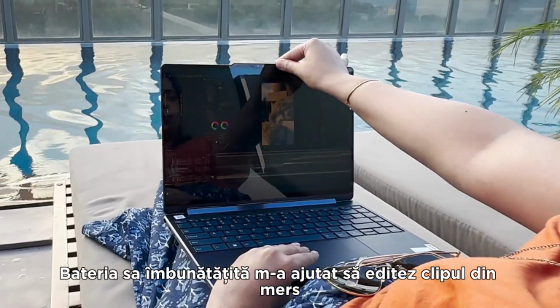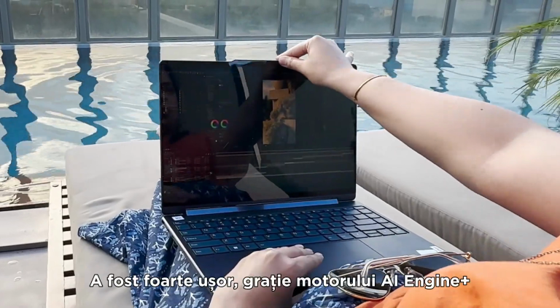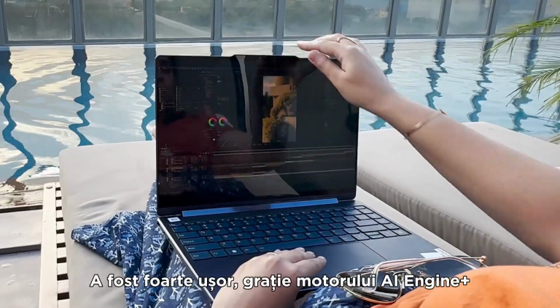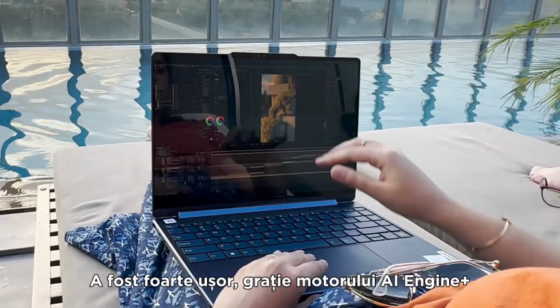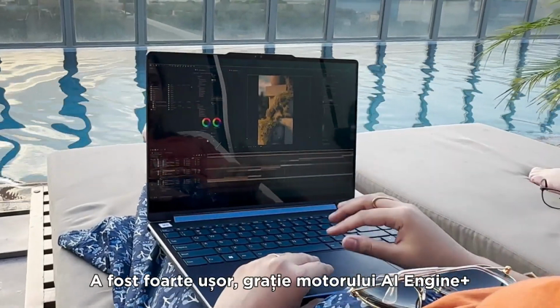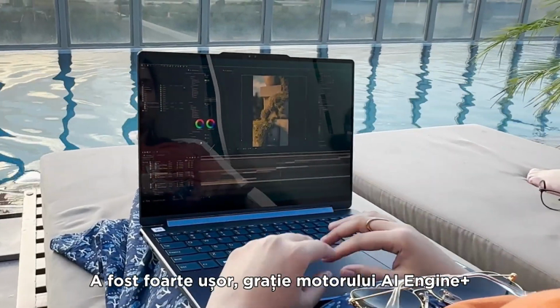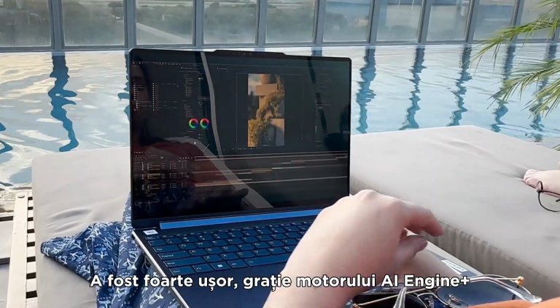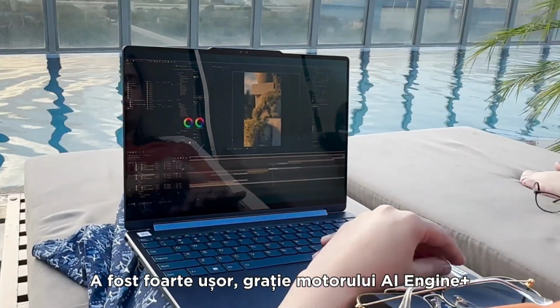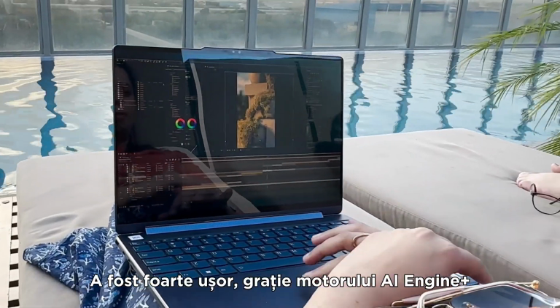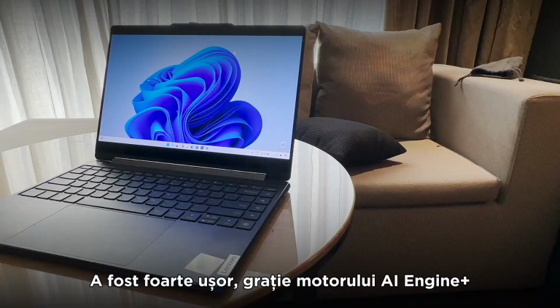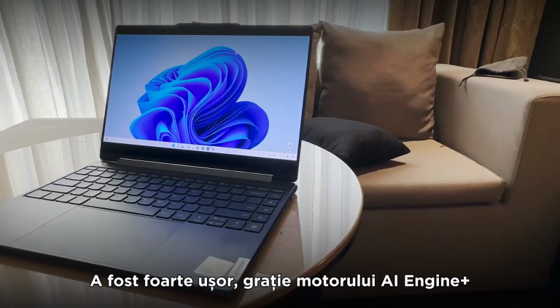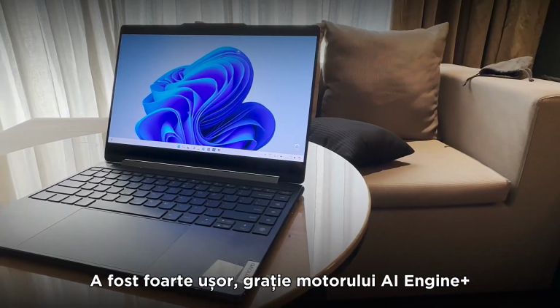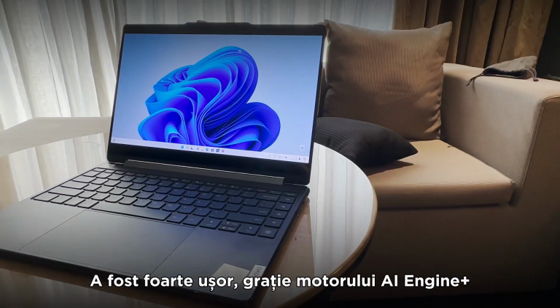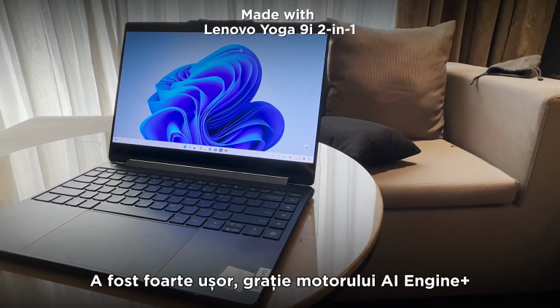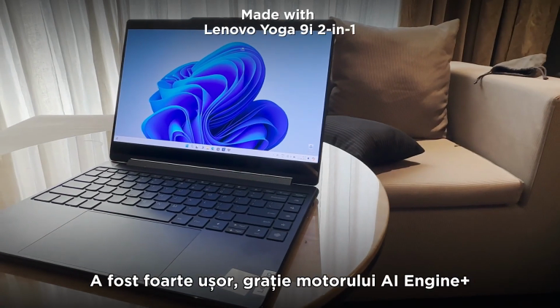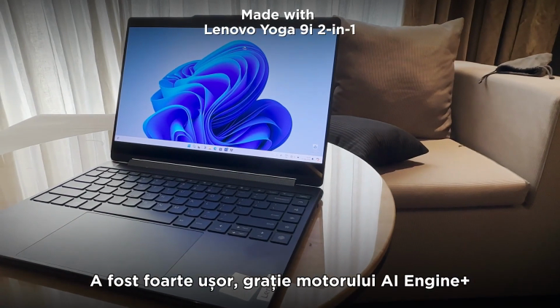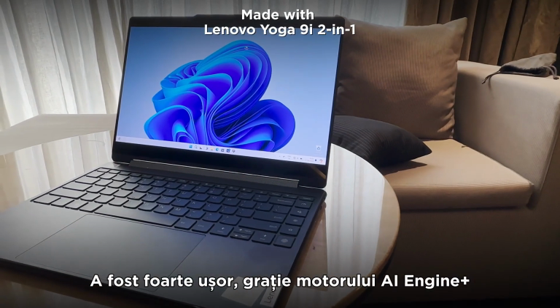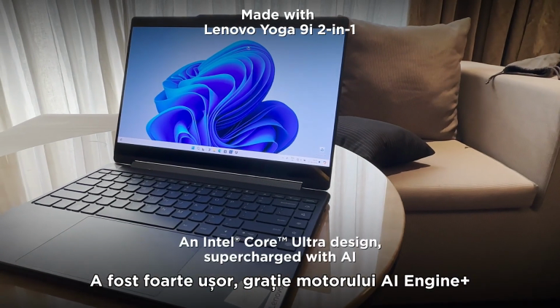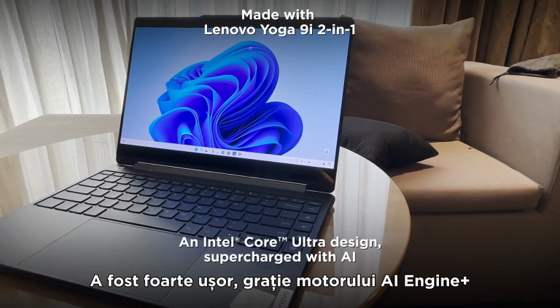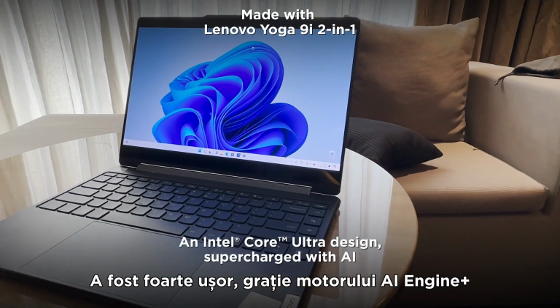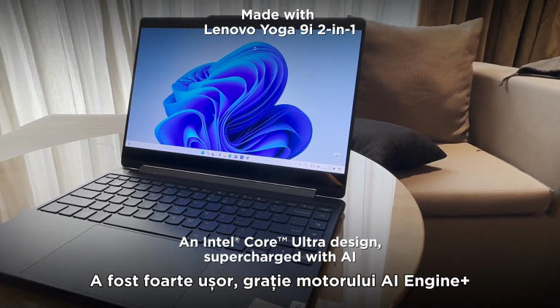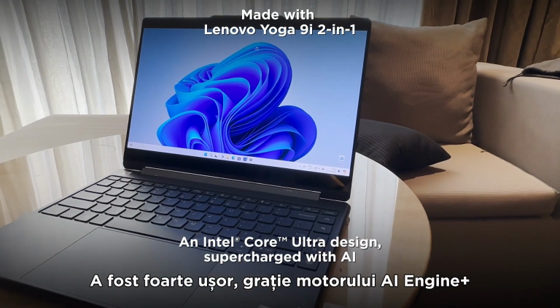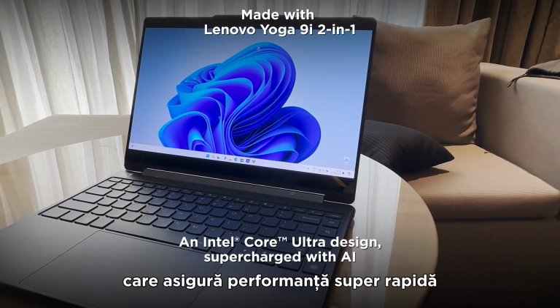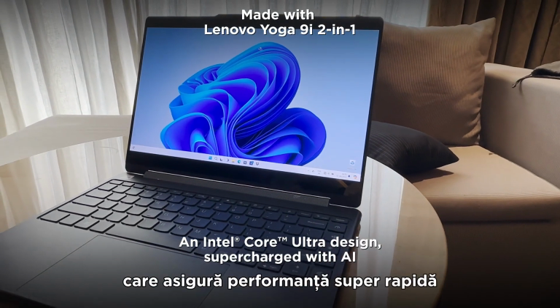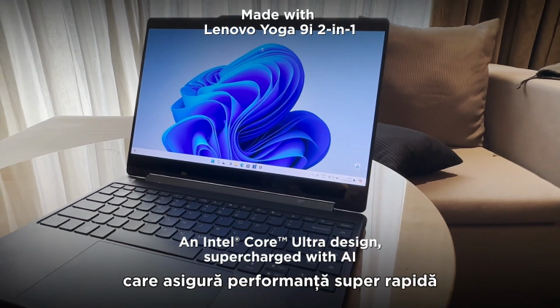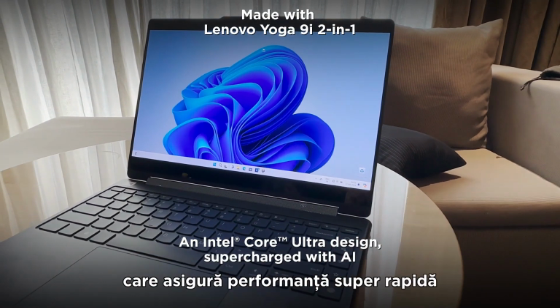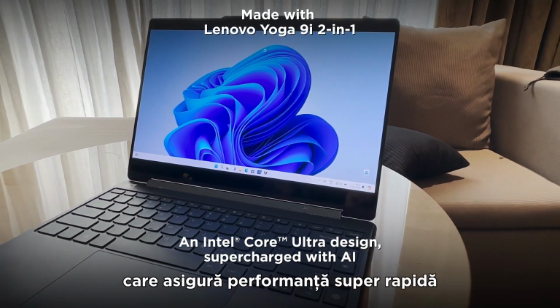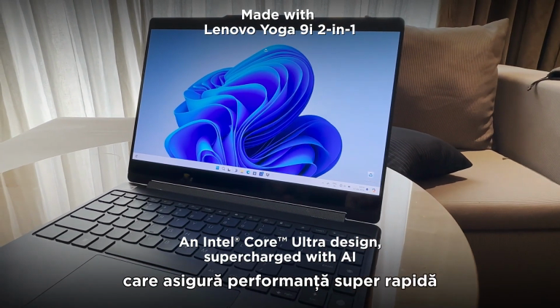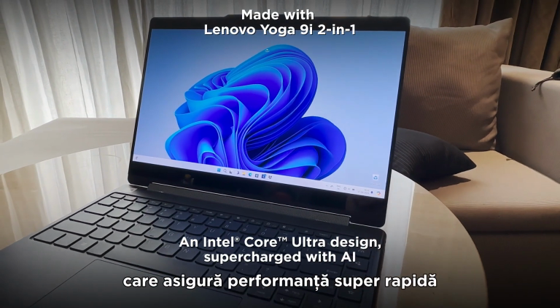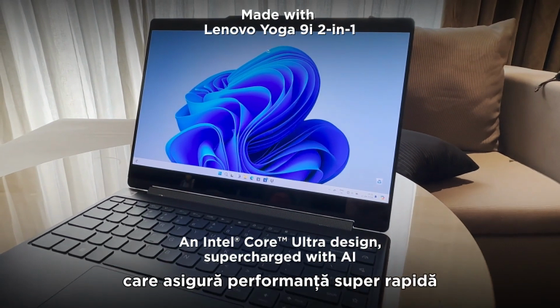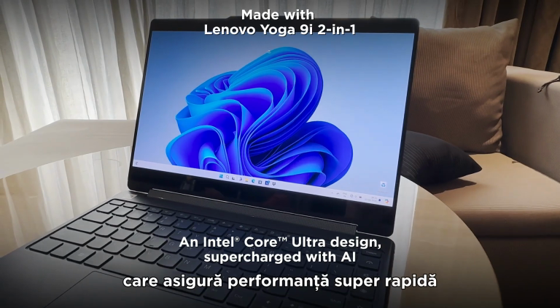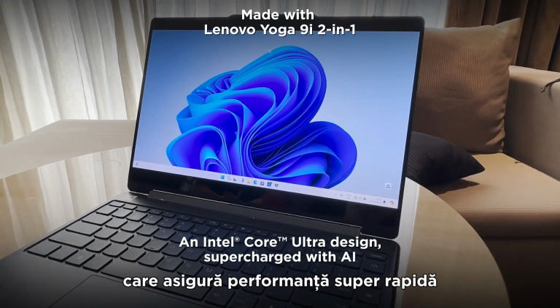Now, wasn't that easy? Thanks to Lenovo's AI Engine Plus, that gives super fast performance.